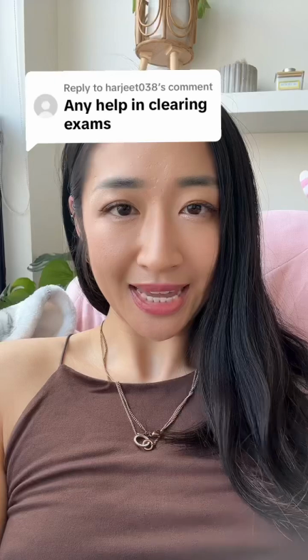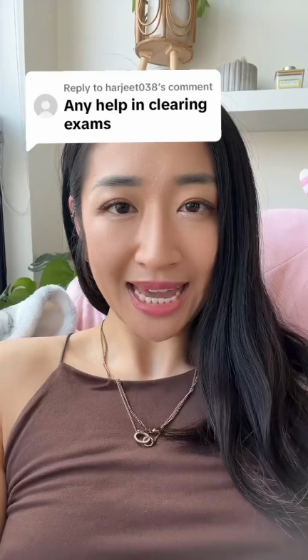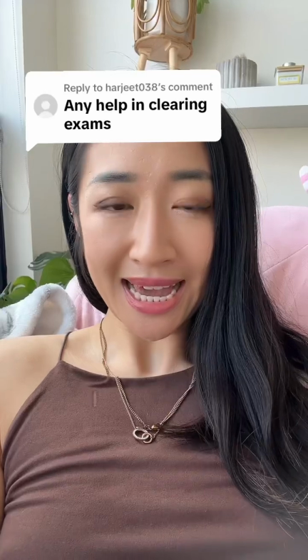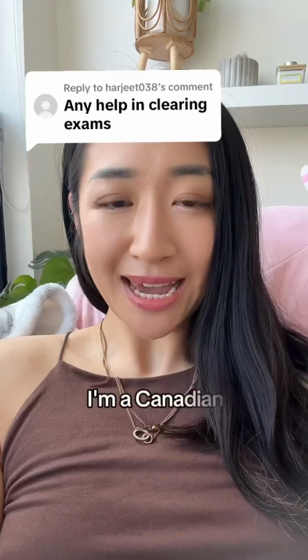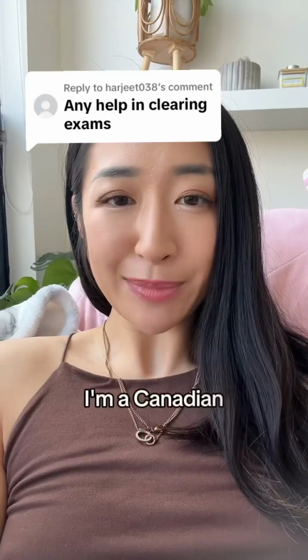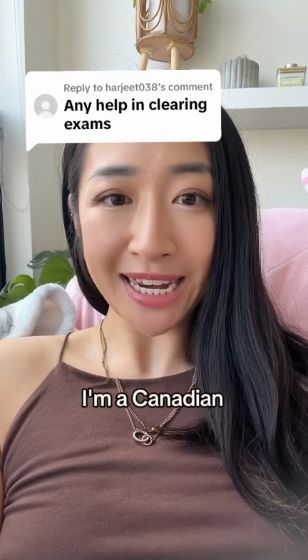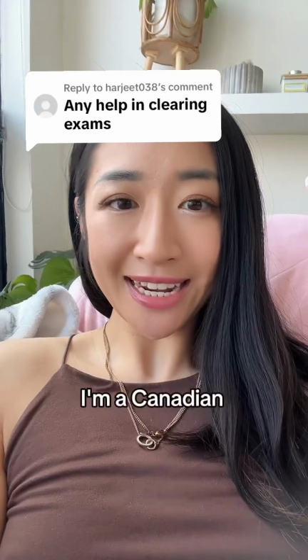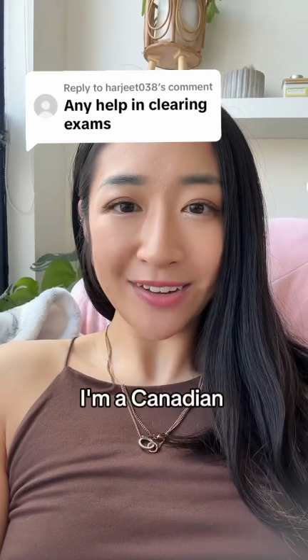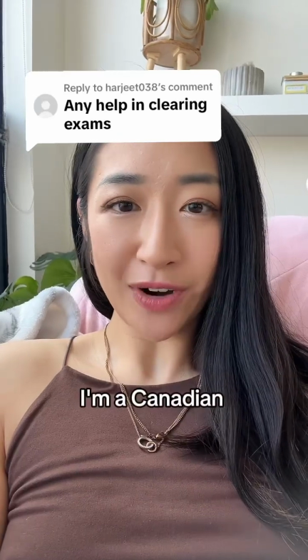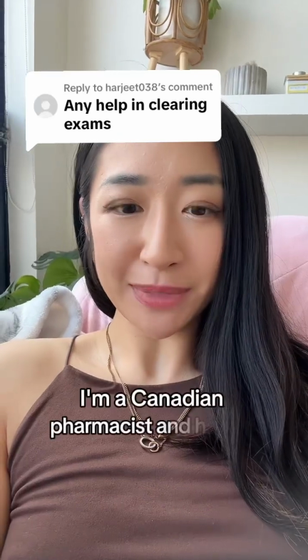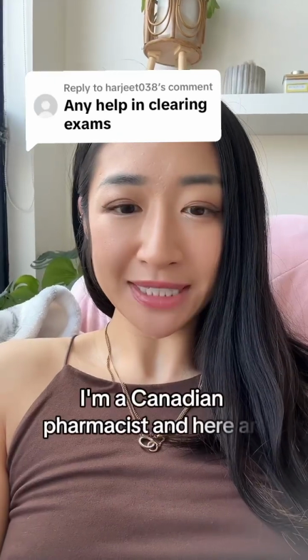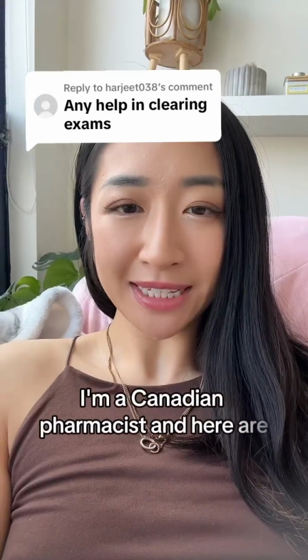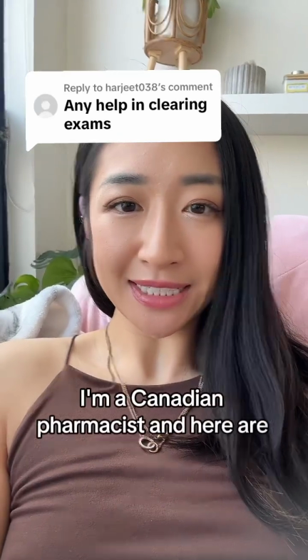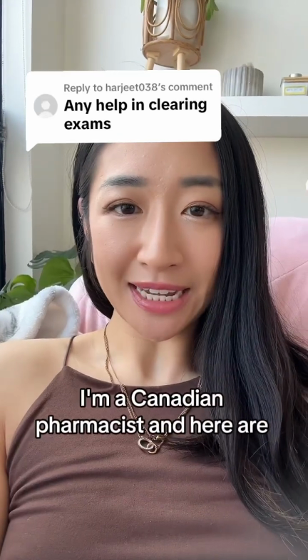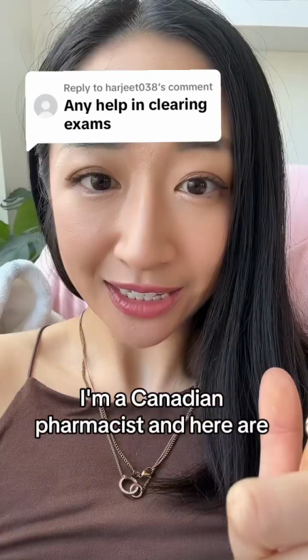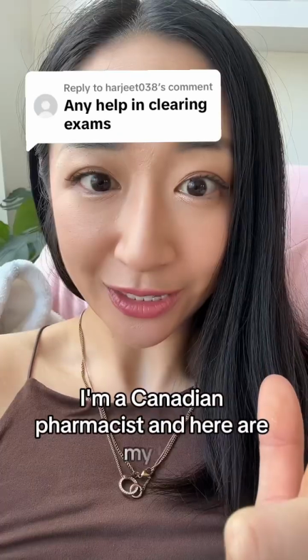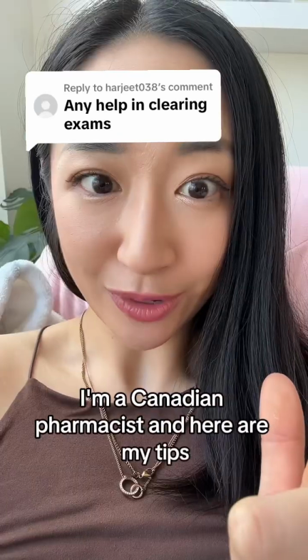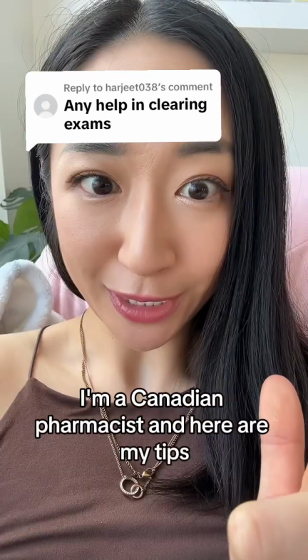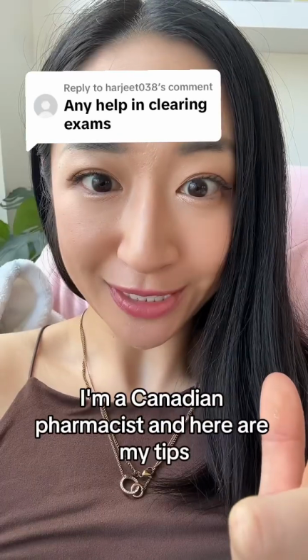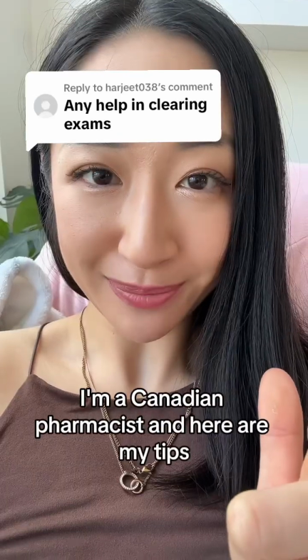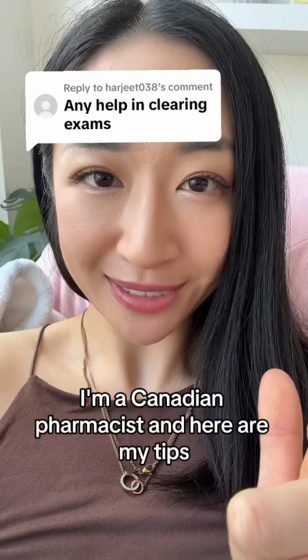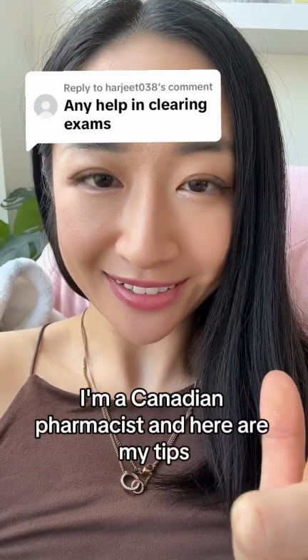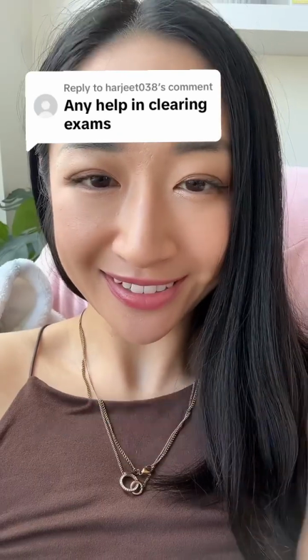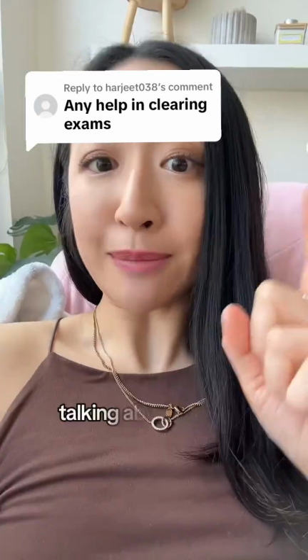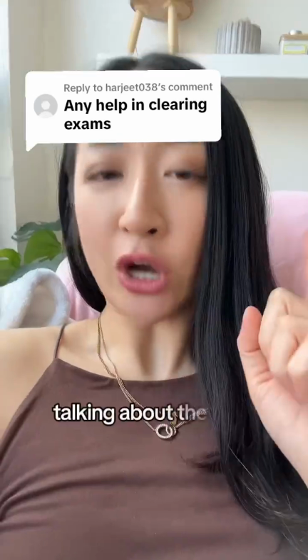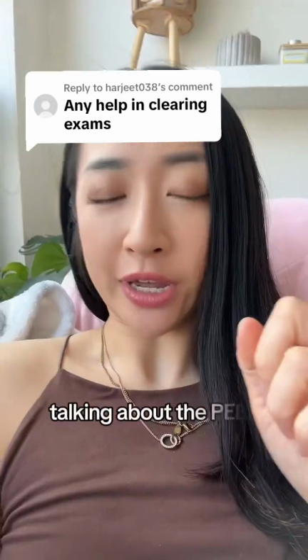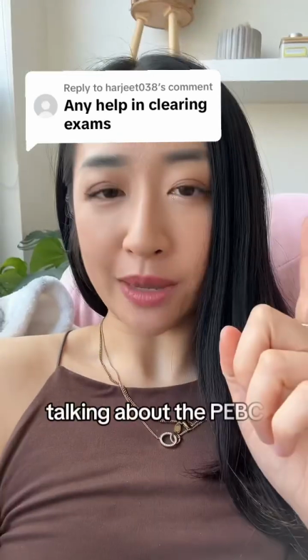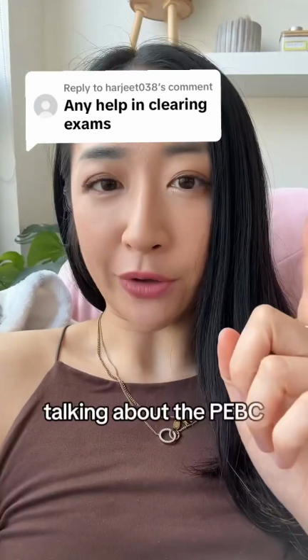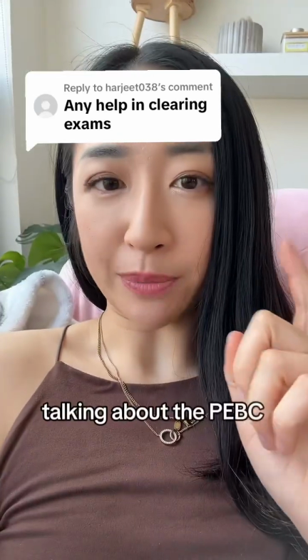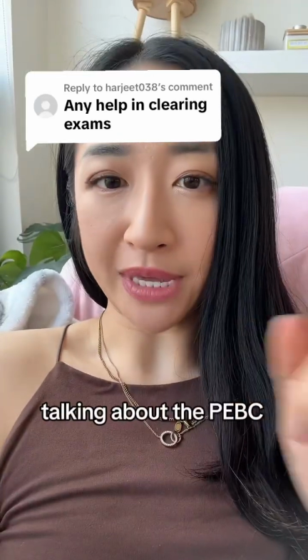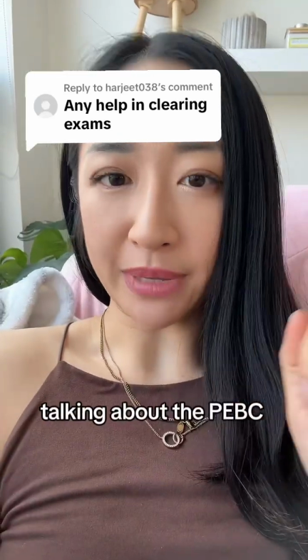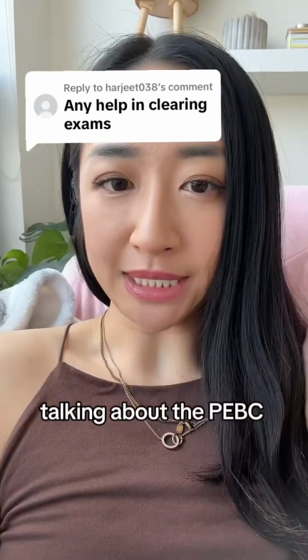I'm a Canadian pharmacist and here are my tips. I'm talking about the PBC.